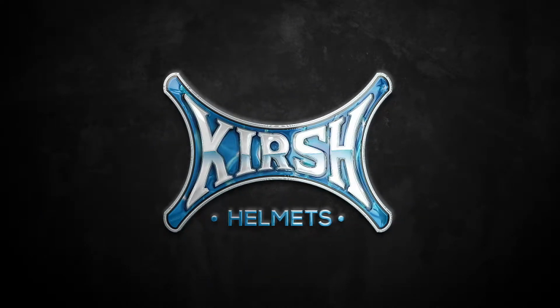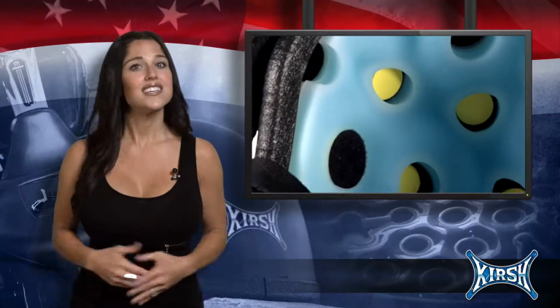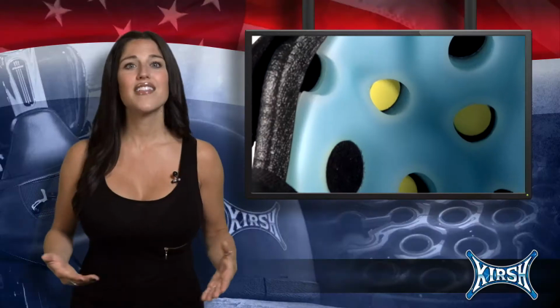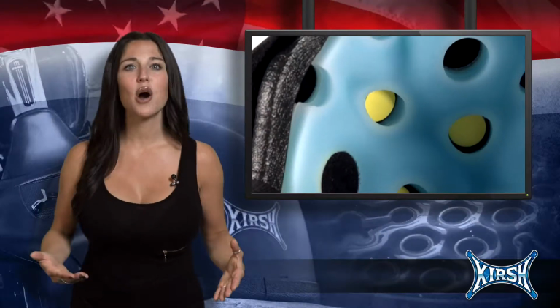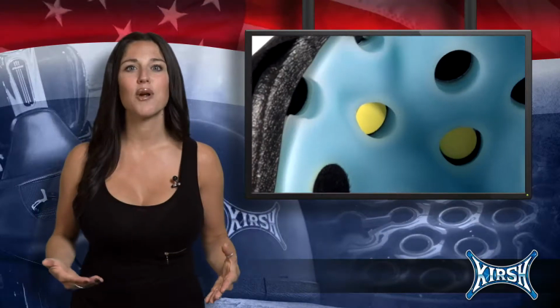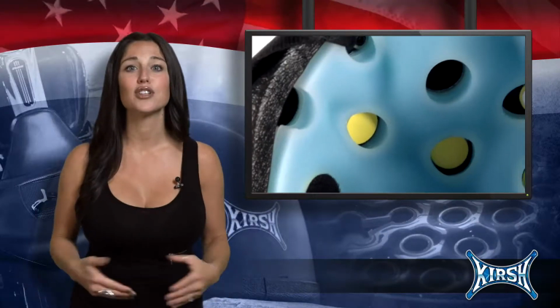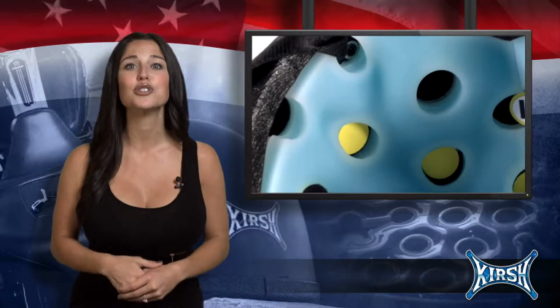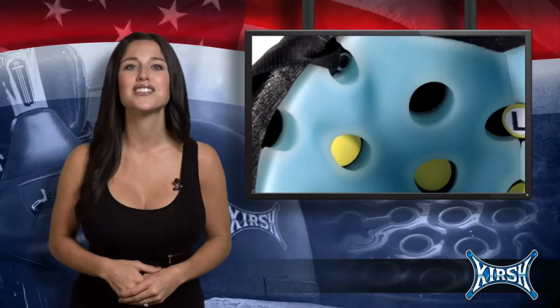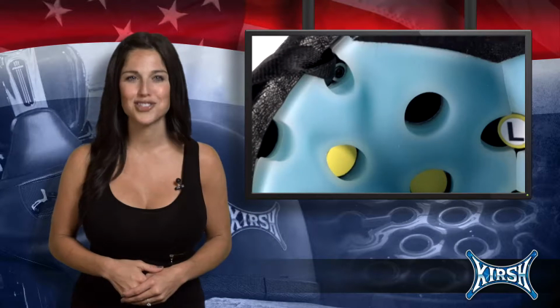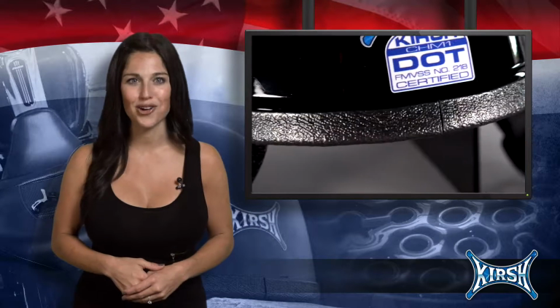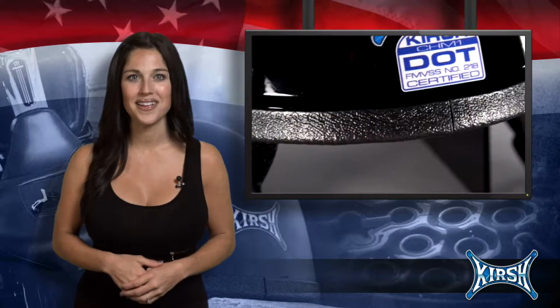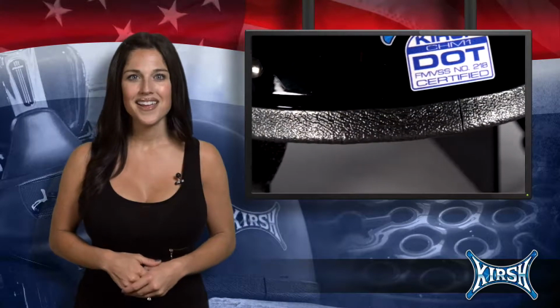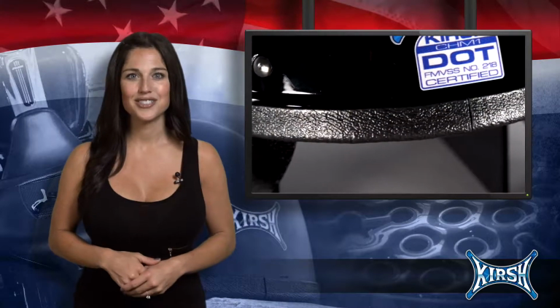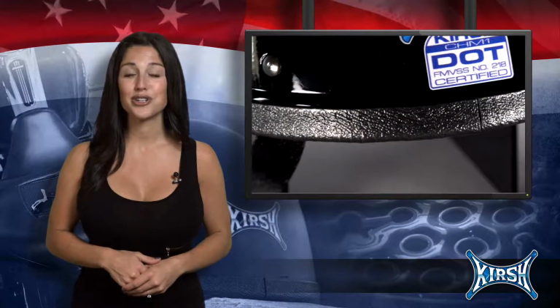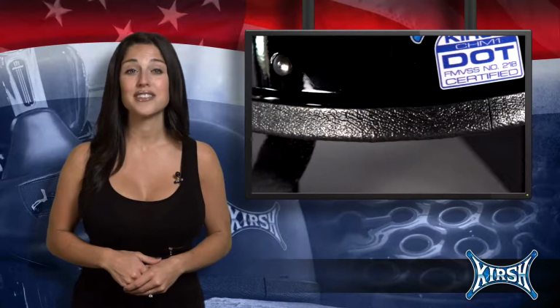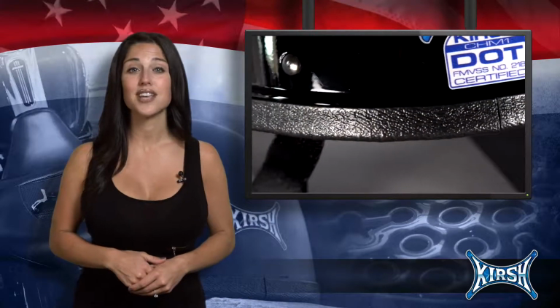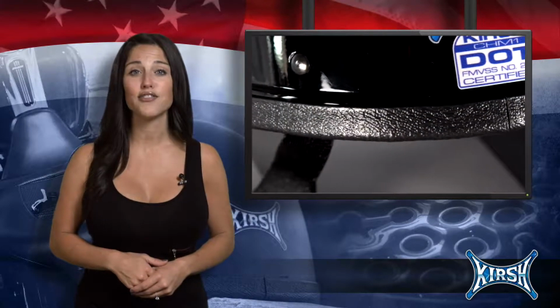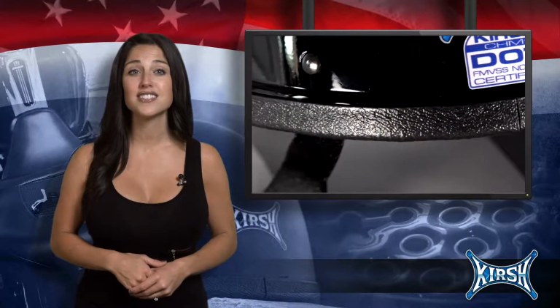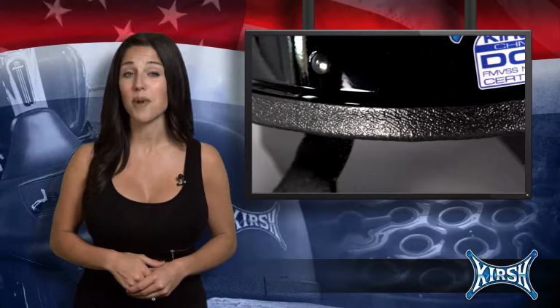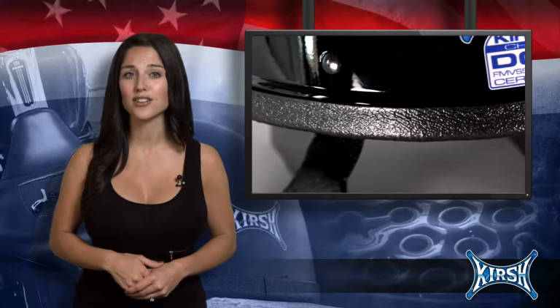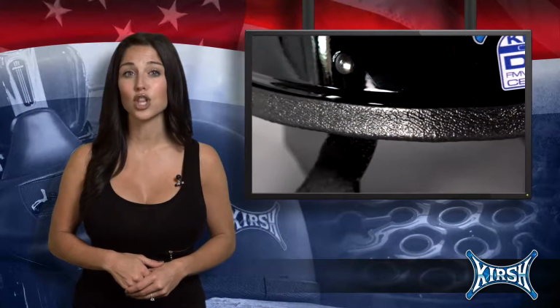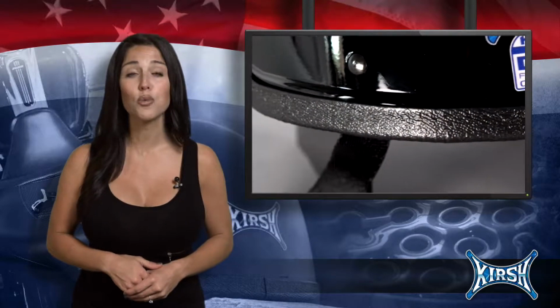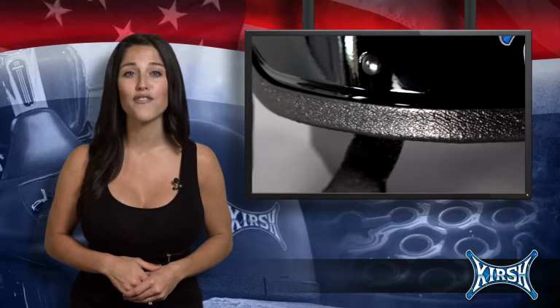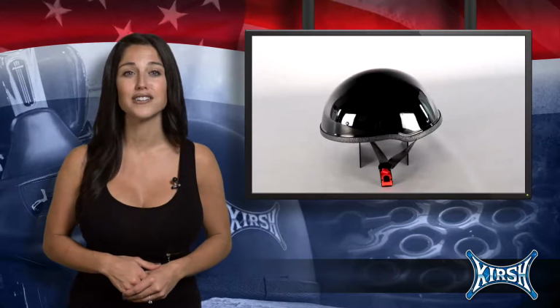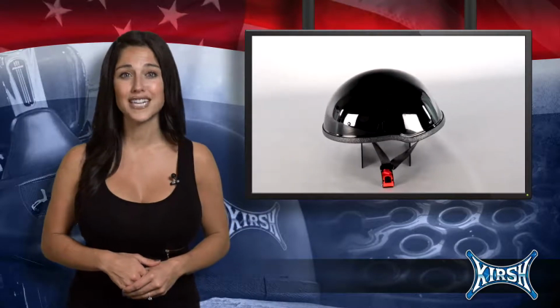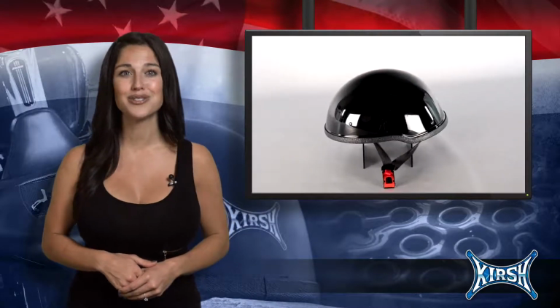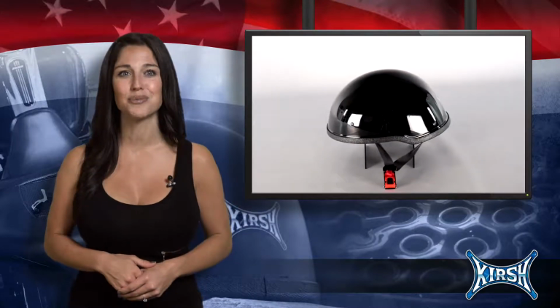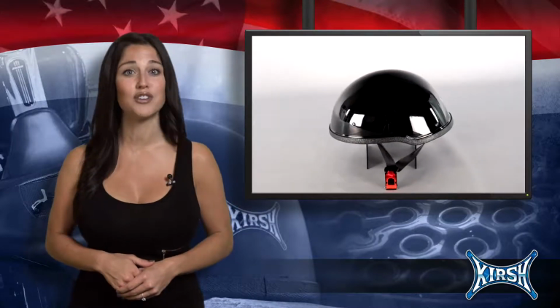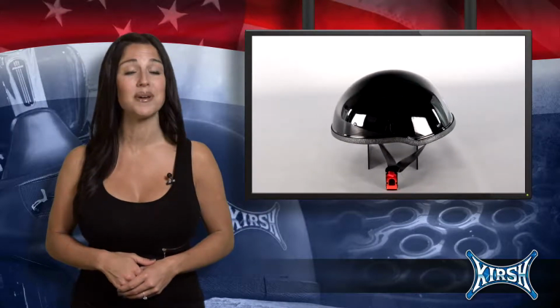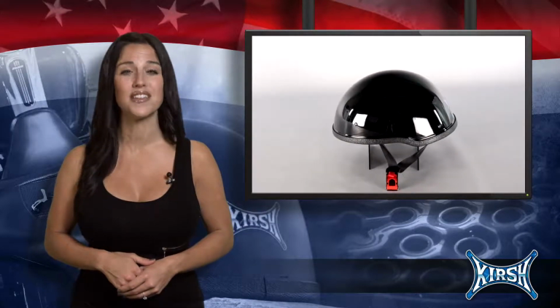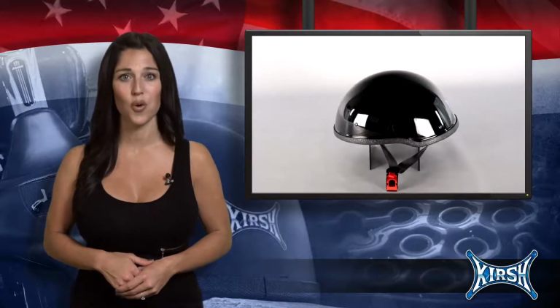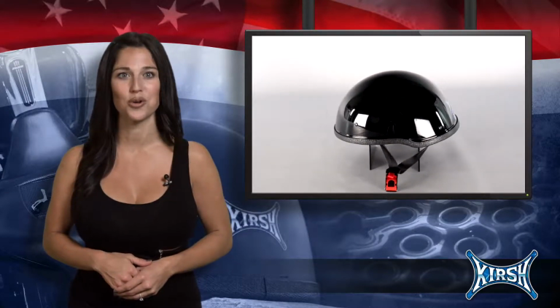Today, the helmet revolution has started. Introducing the toughest, smallest, low-profile, DOT-approved helmet in the world.